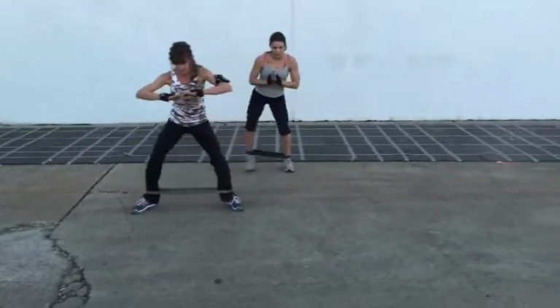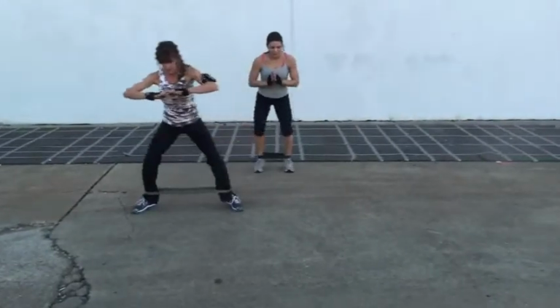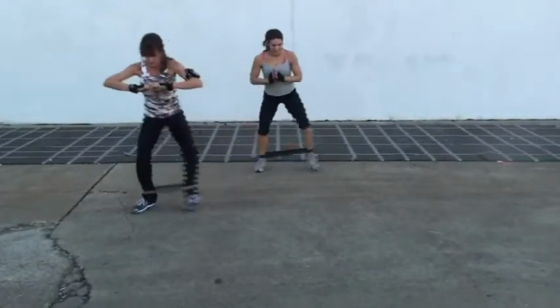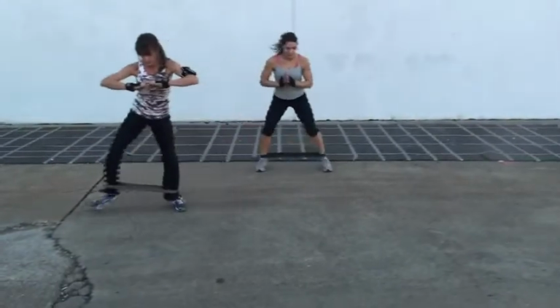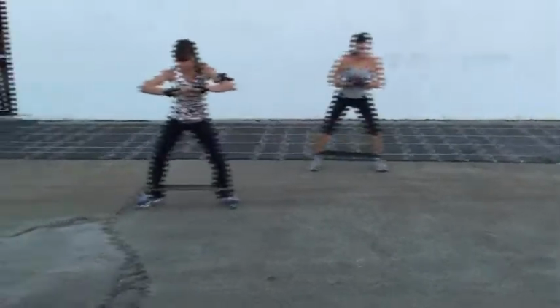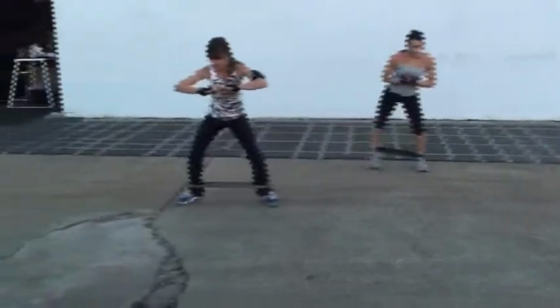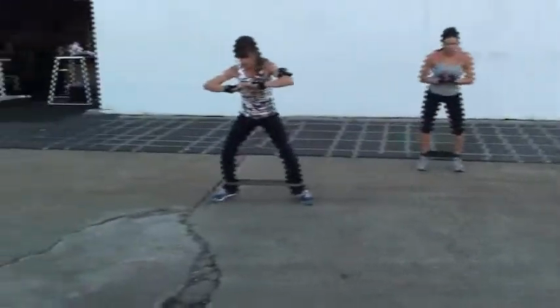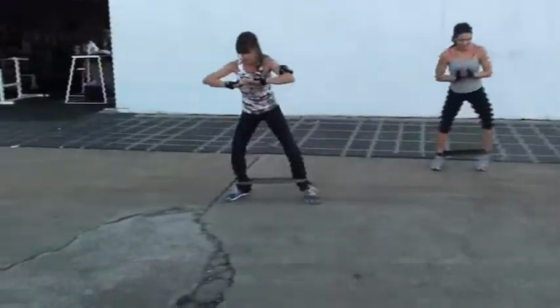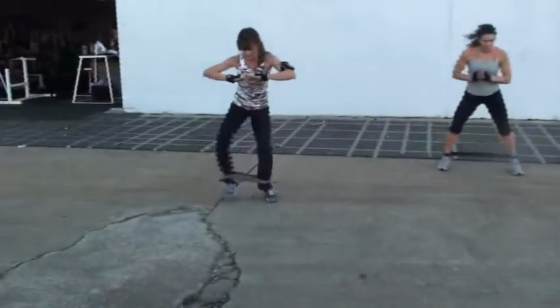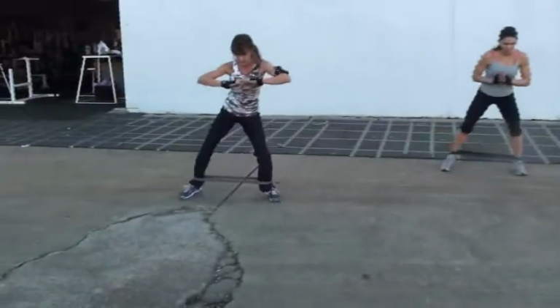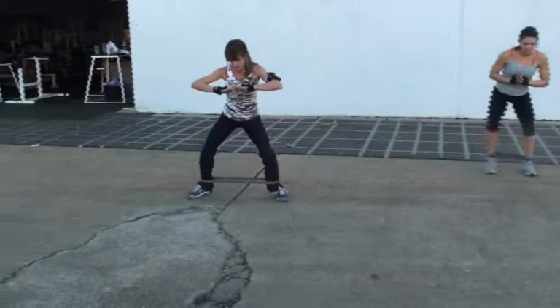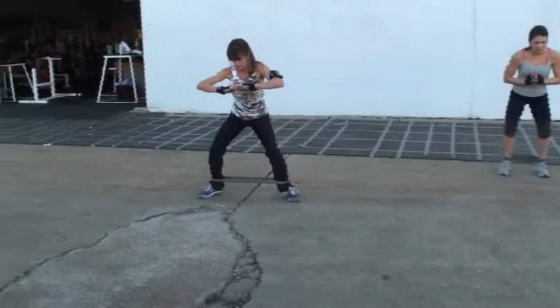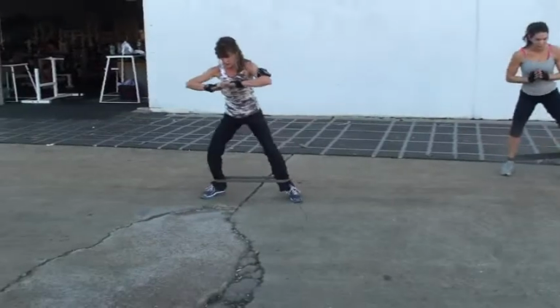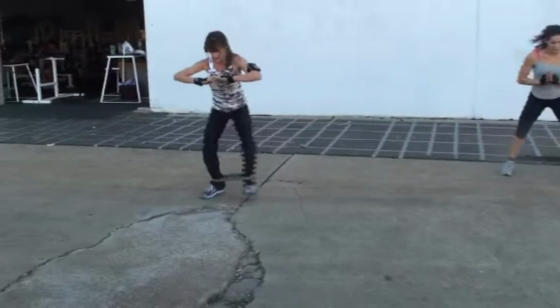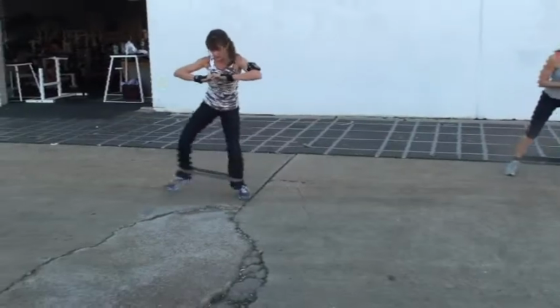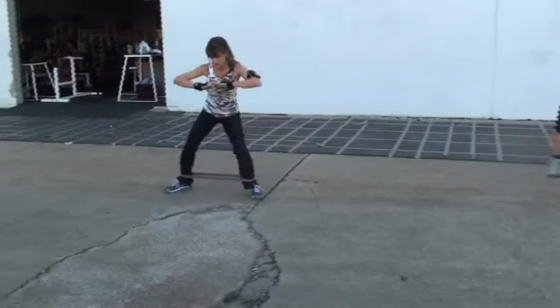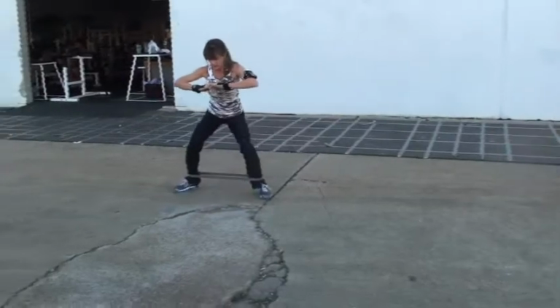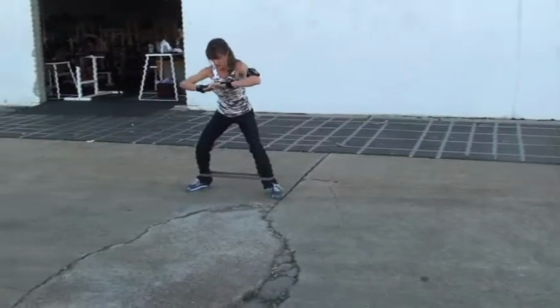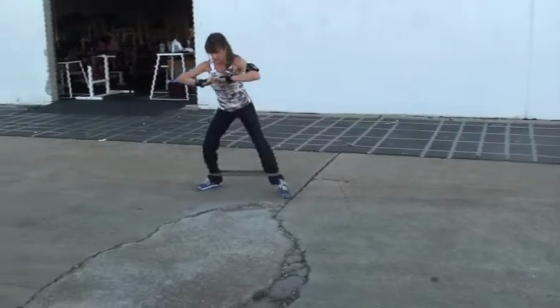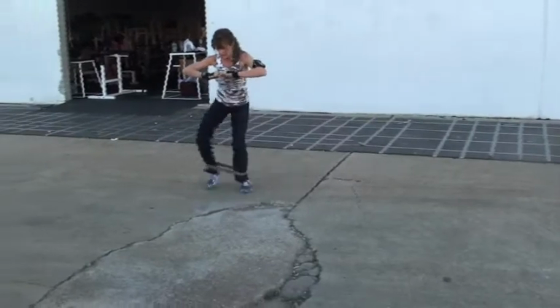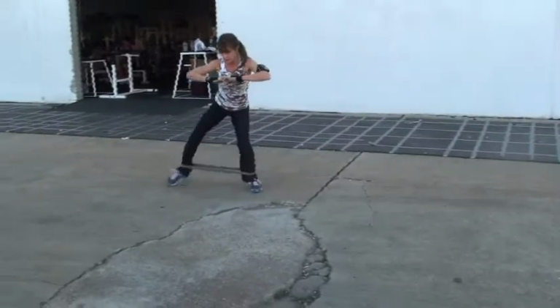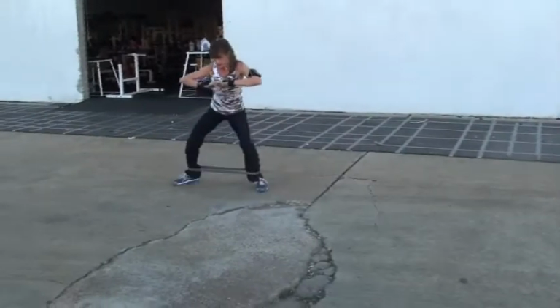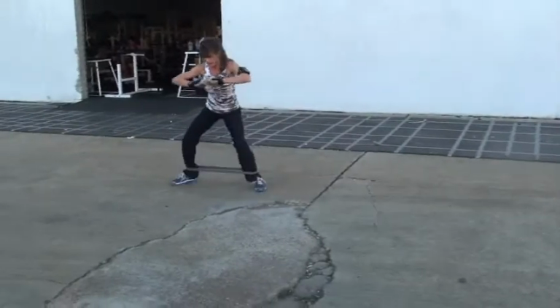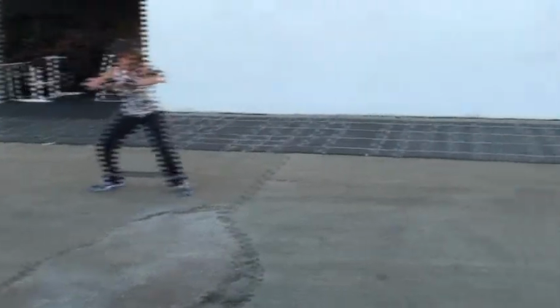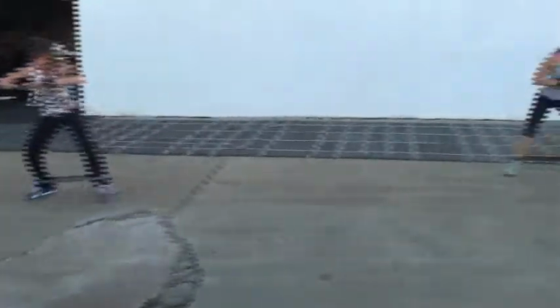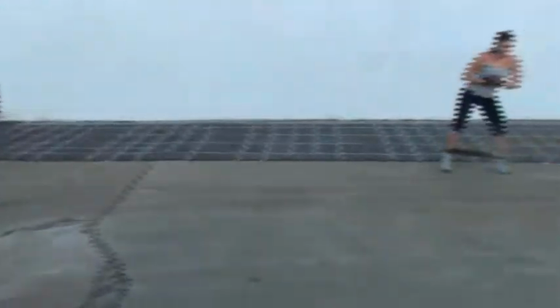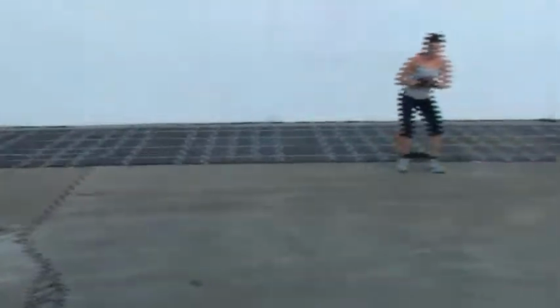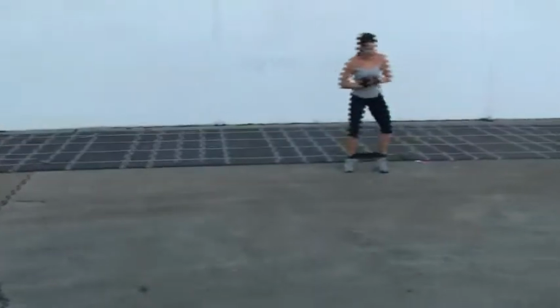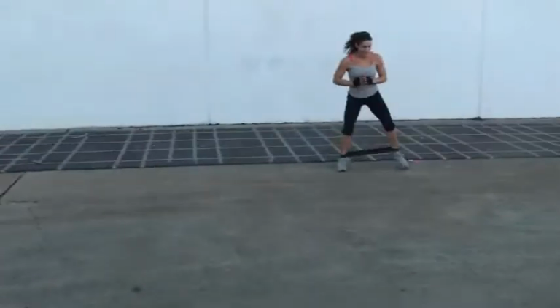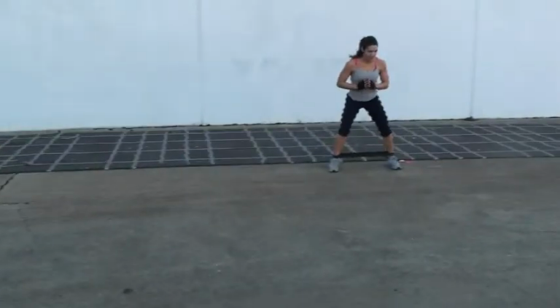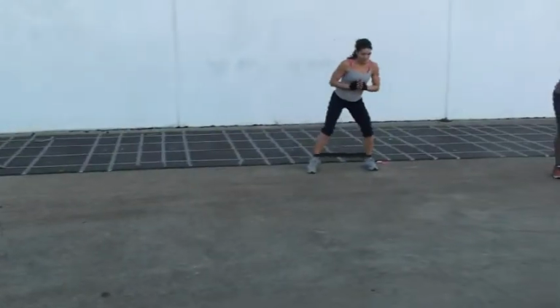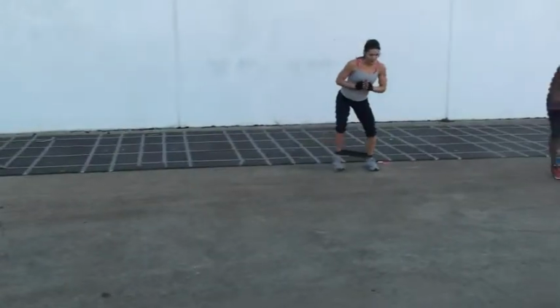Miss Sarah over here is cheating just a little bit. See how Miss Sarah's legs aren't steady — we want our legs to be steady just like Michelle's.